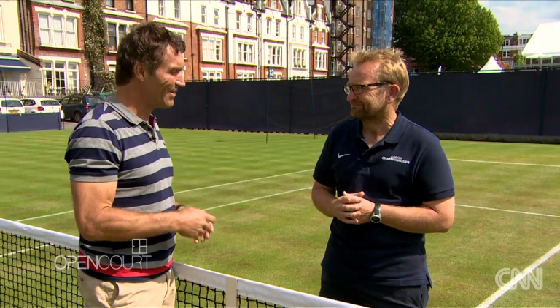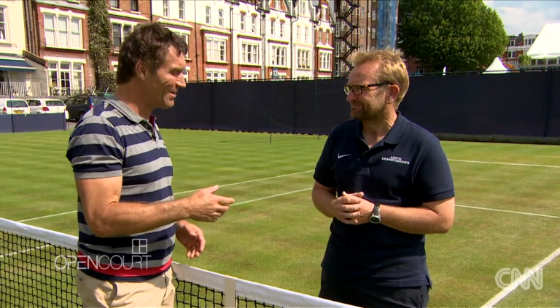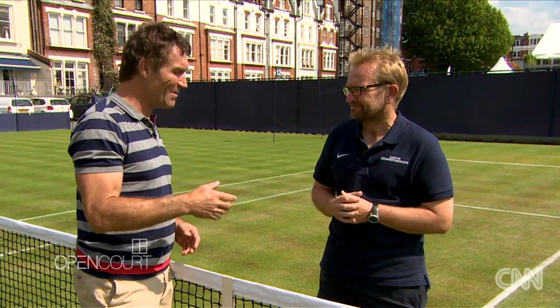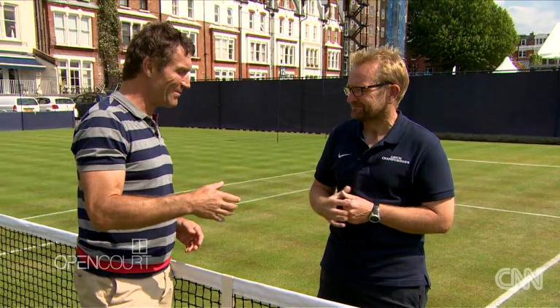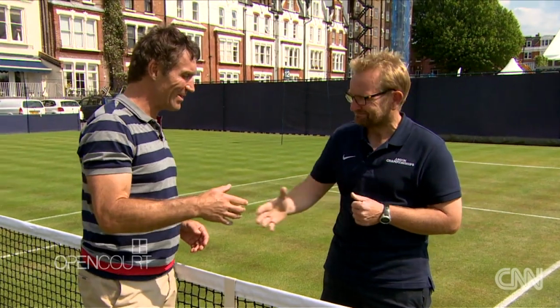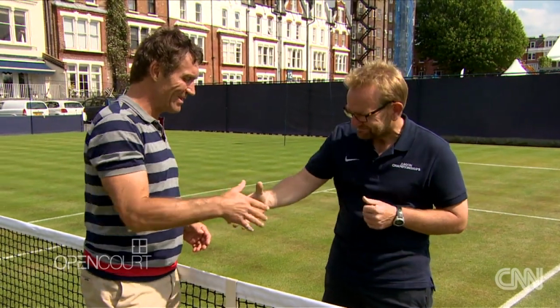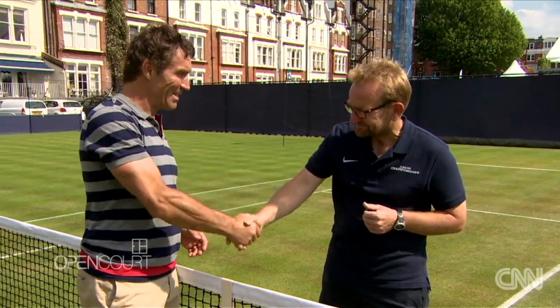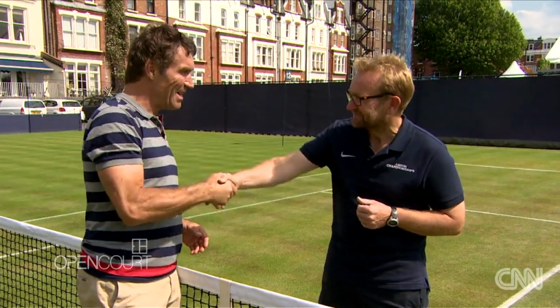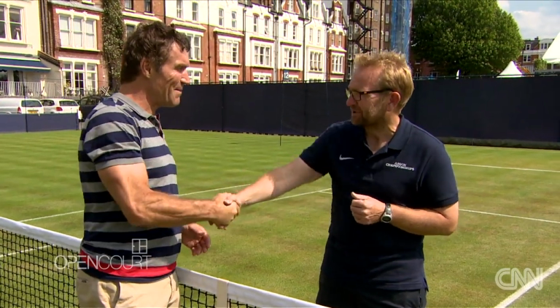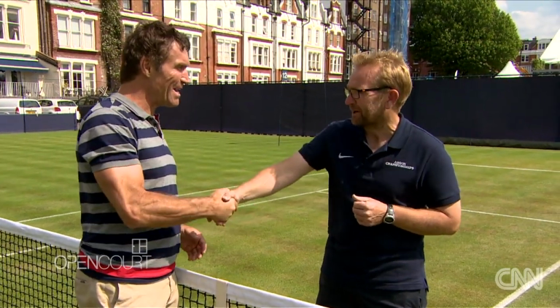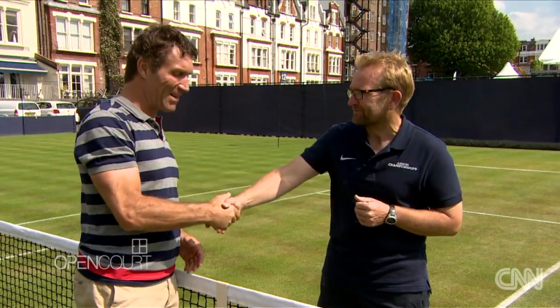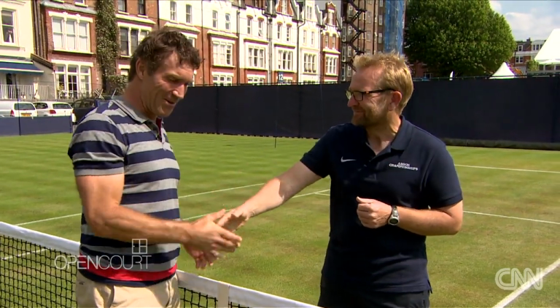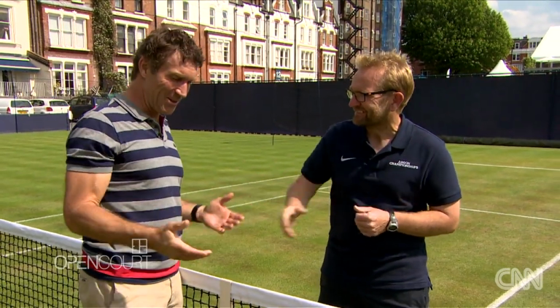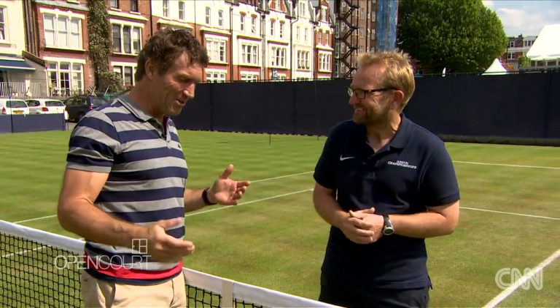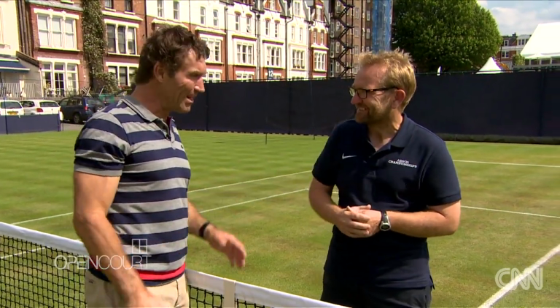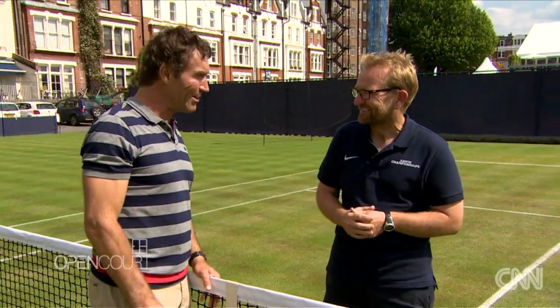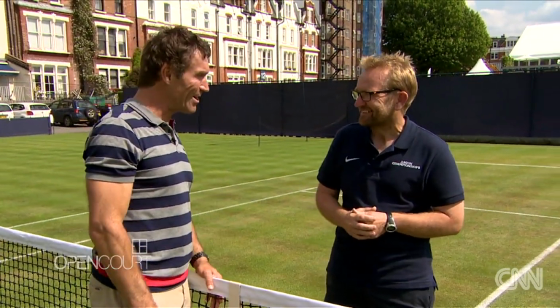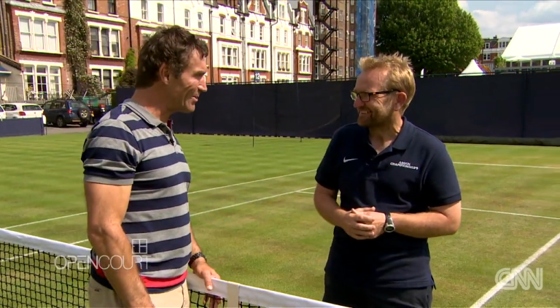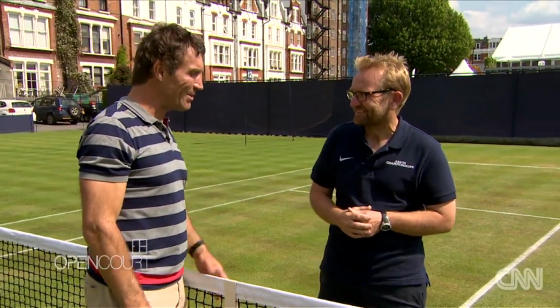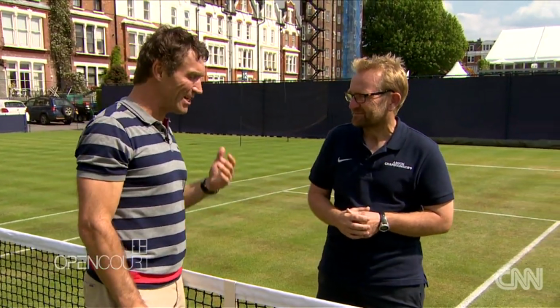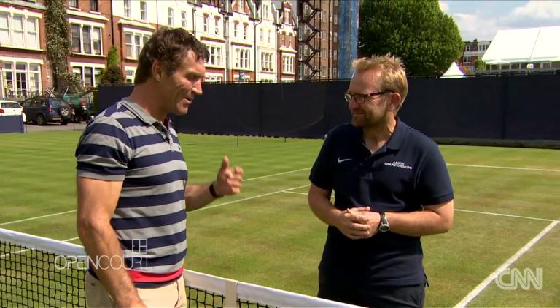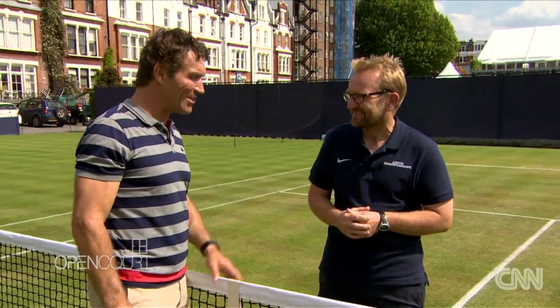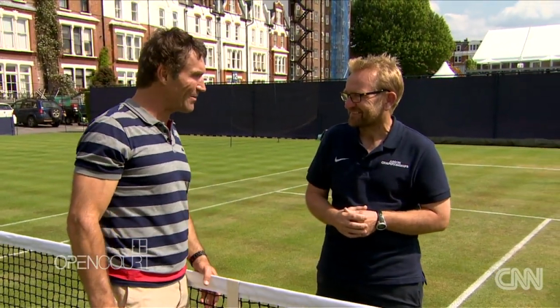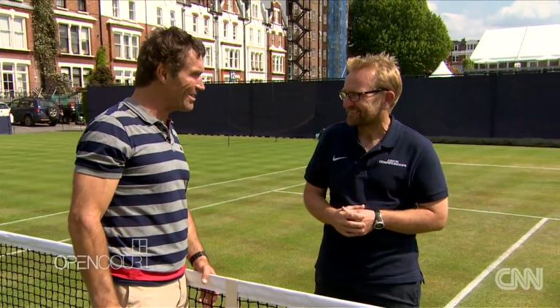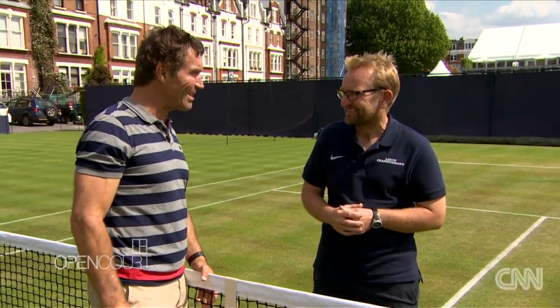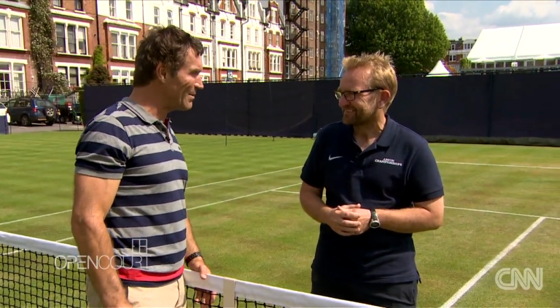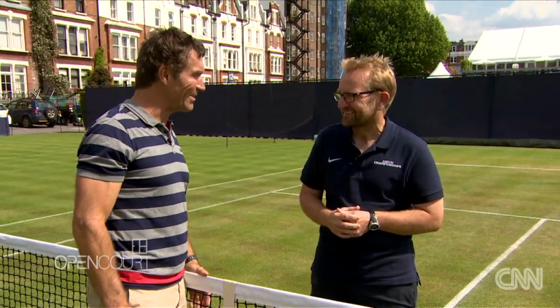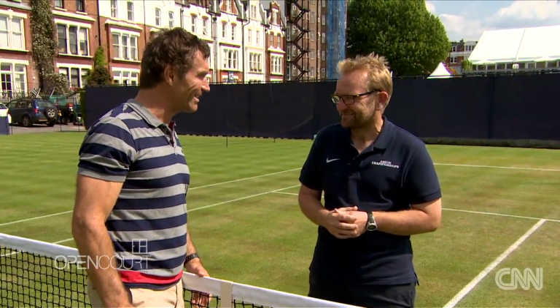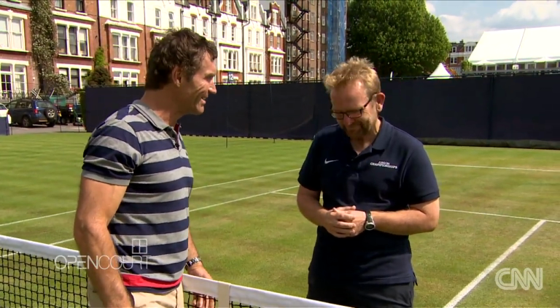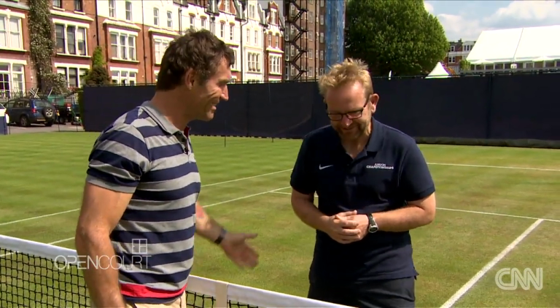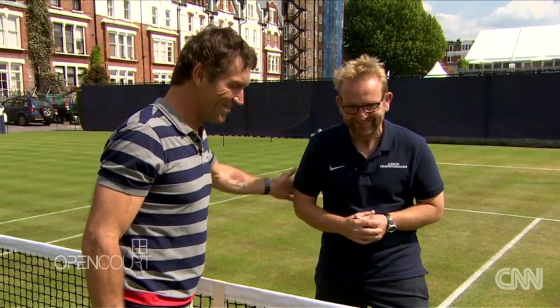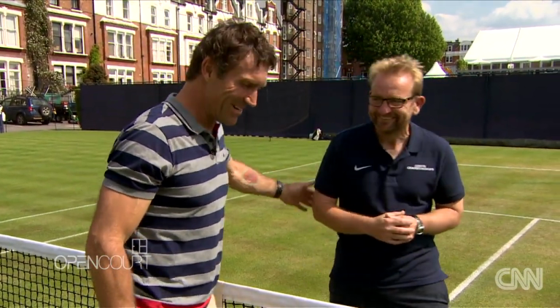Well, thanks very much for letting me have a go at your lovely grass courts. I'm going to go in and check the ones down at Wimbledon. Pleasure. Cheers mate.